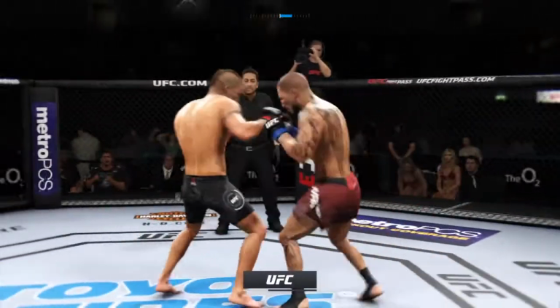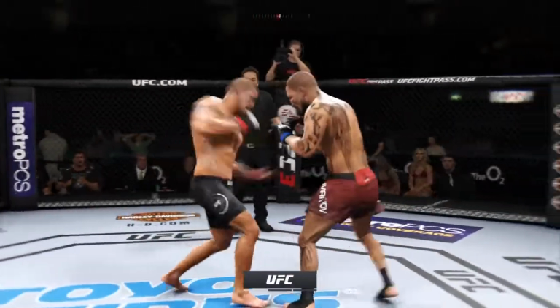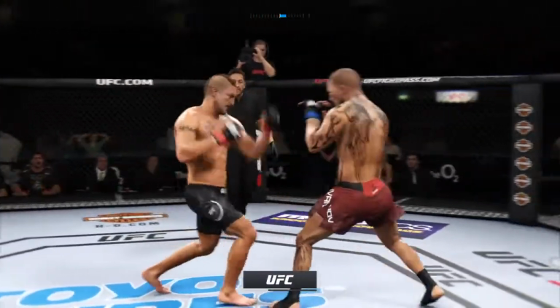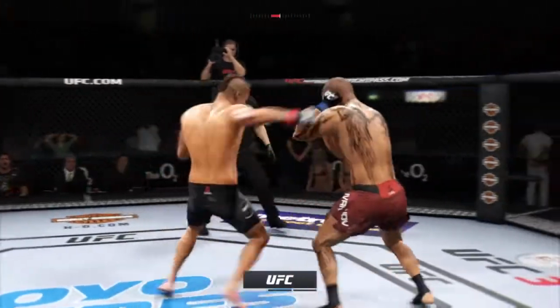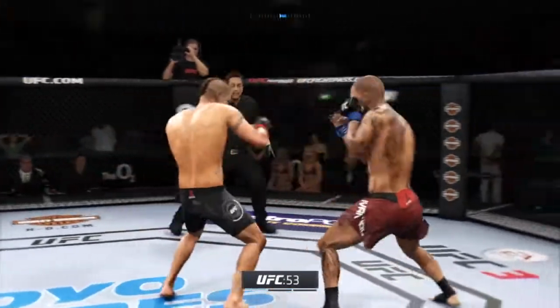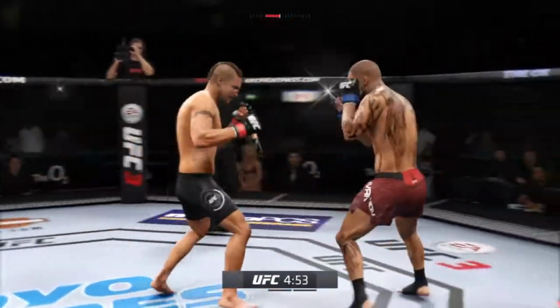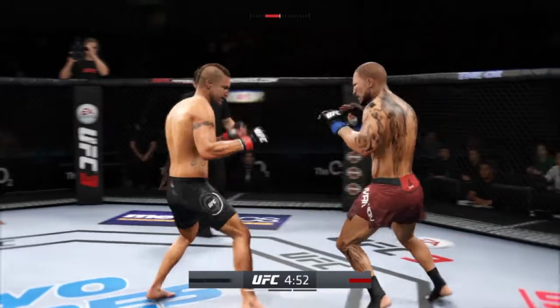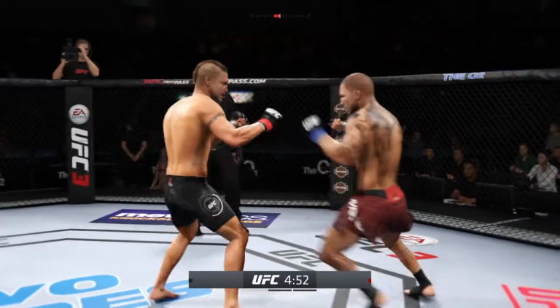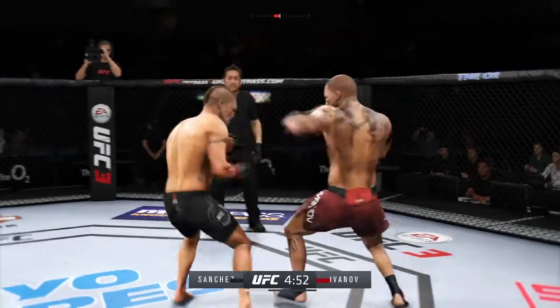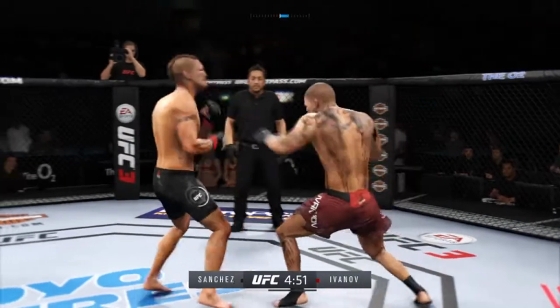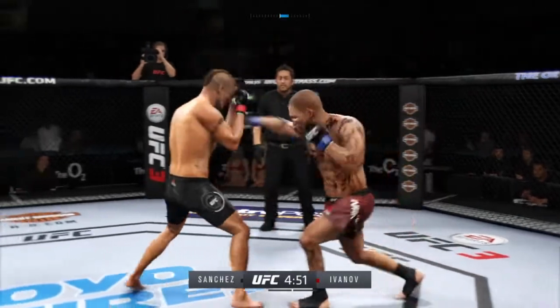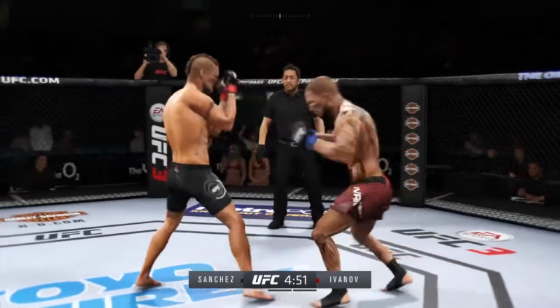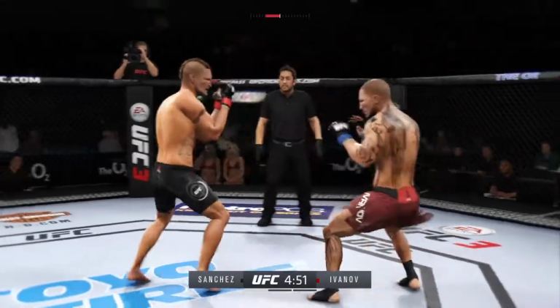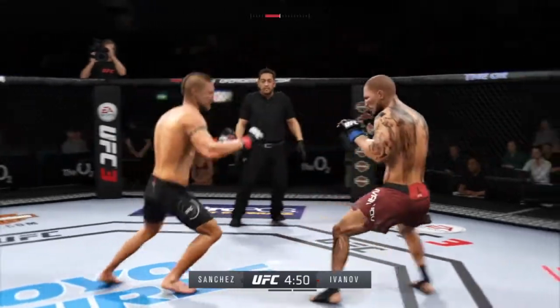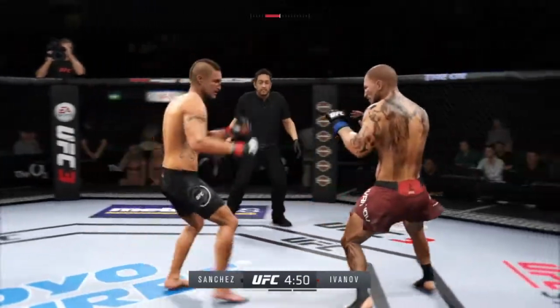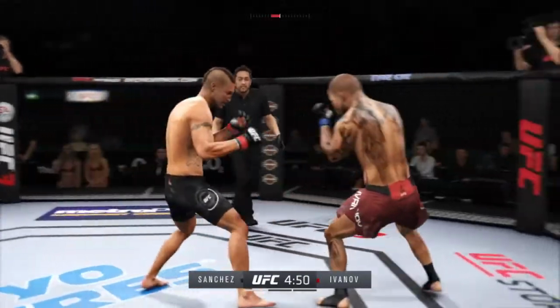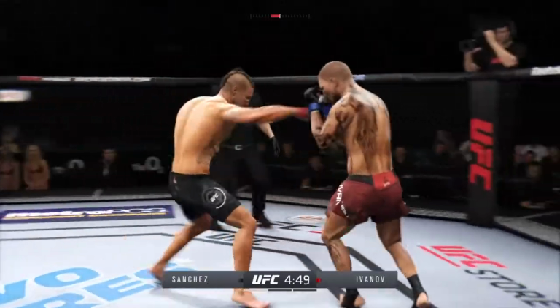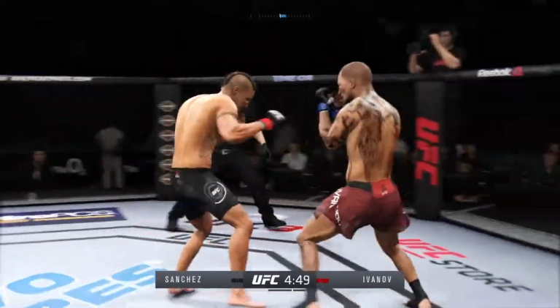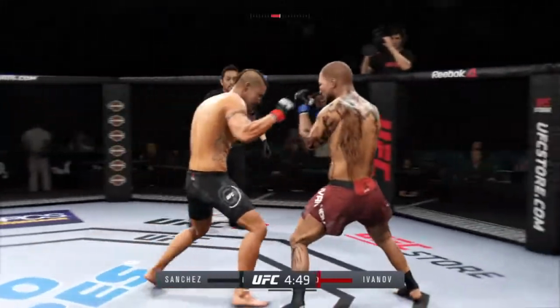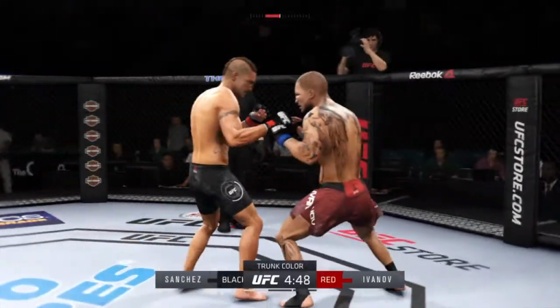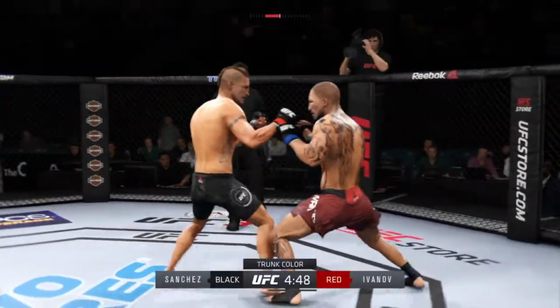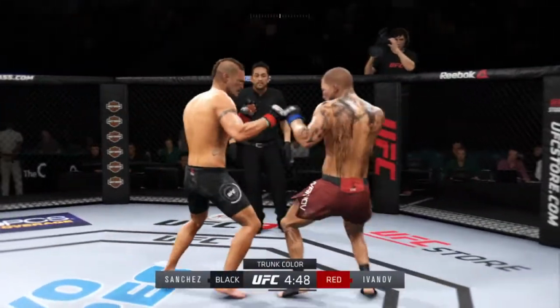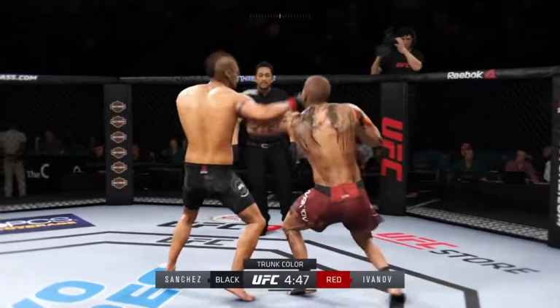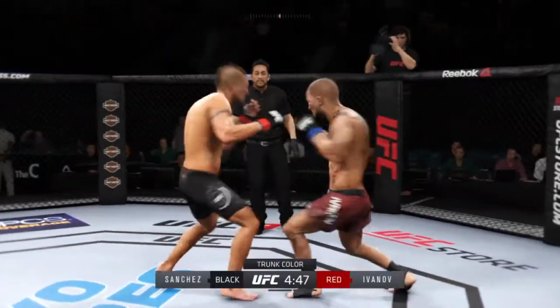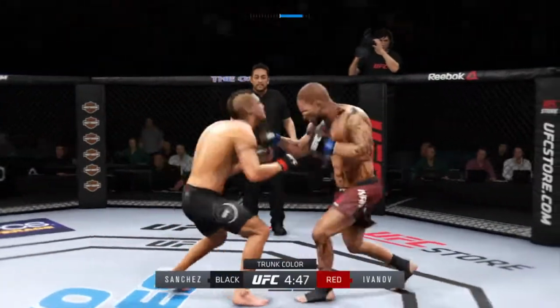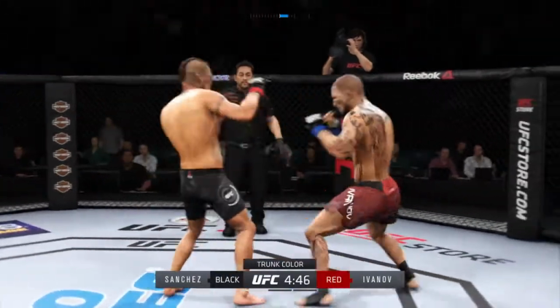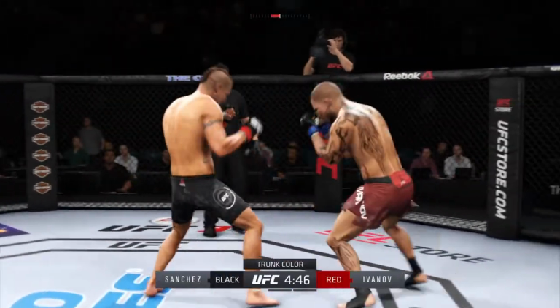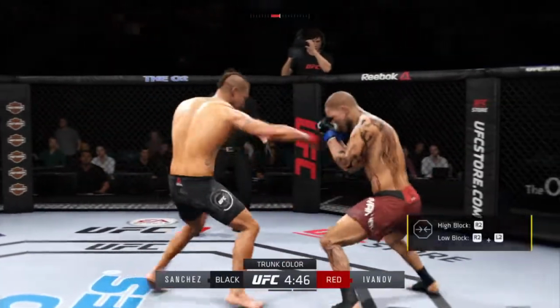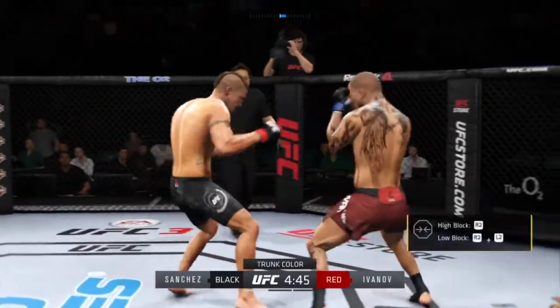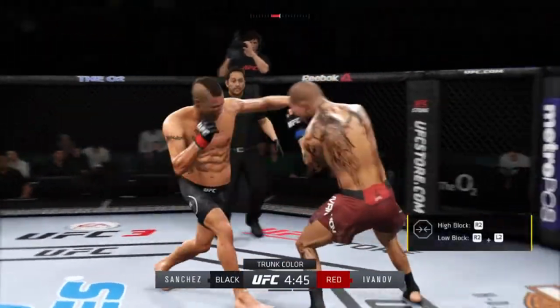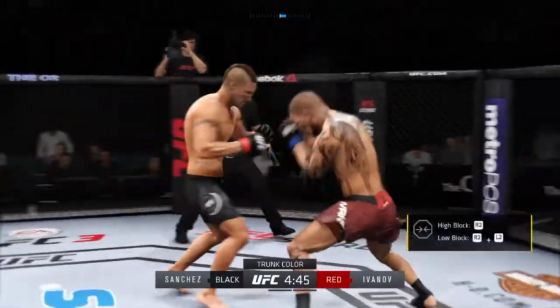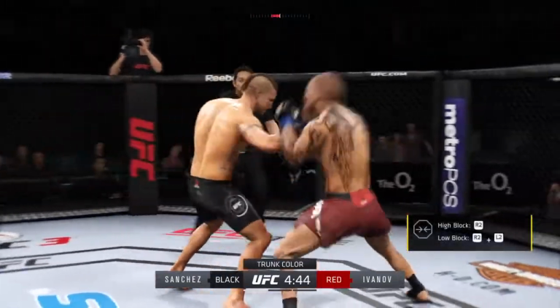Sanchez gets caught with that punch. He's treading water now. Got to find a way to move those feet. Opens with the left hand and lands flush.